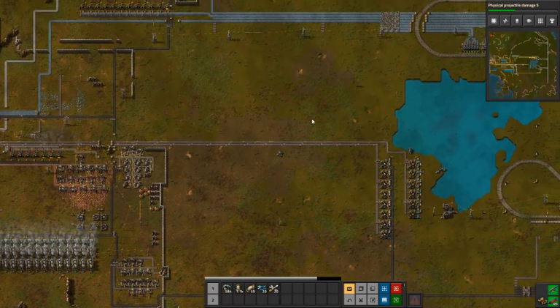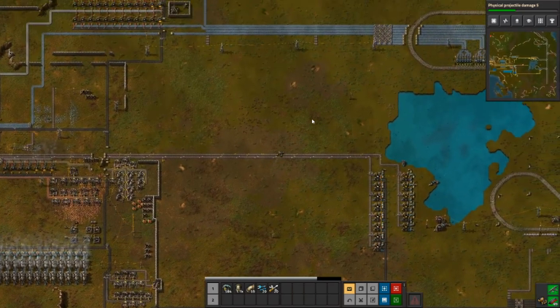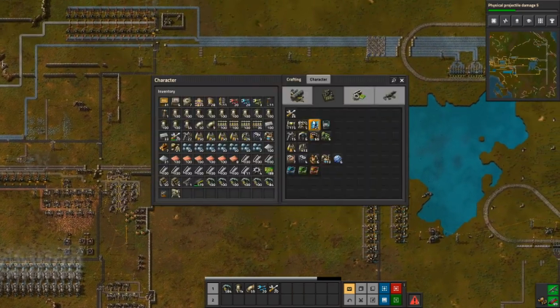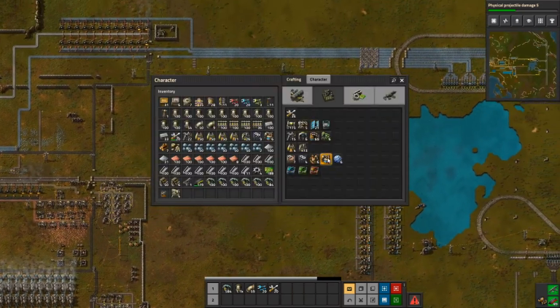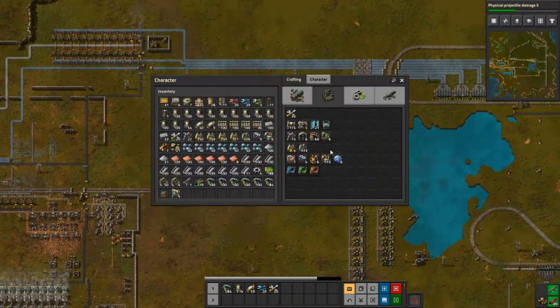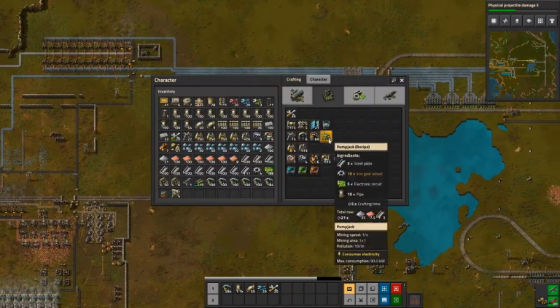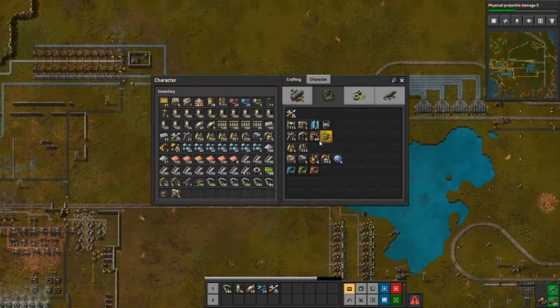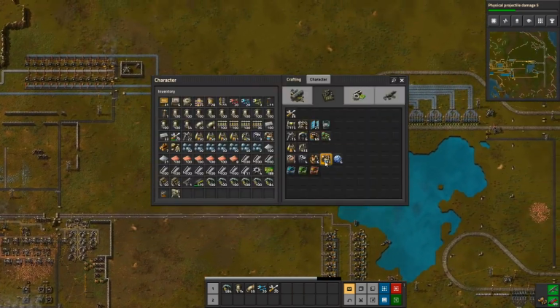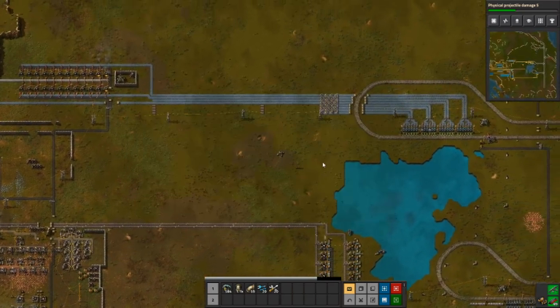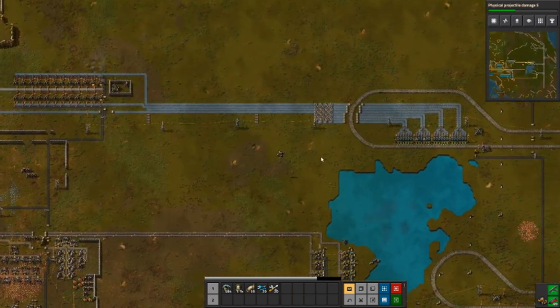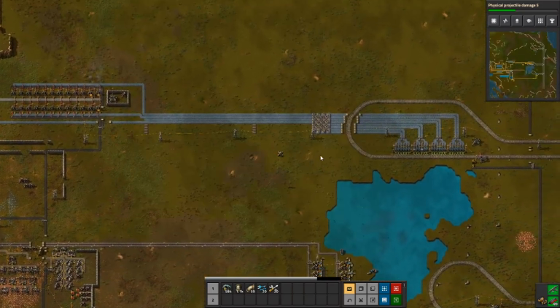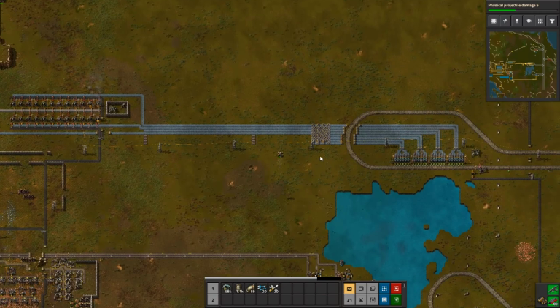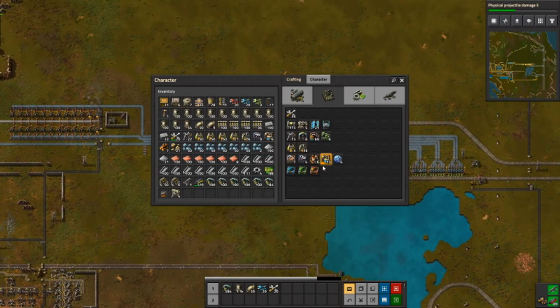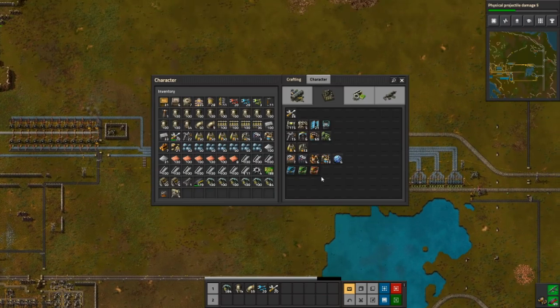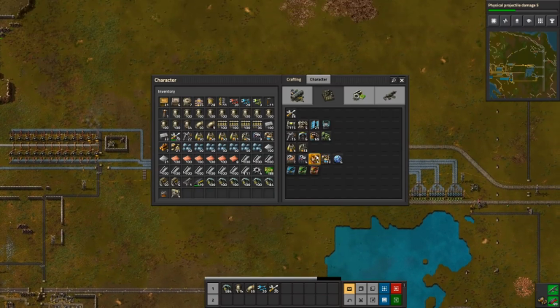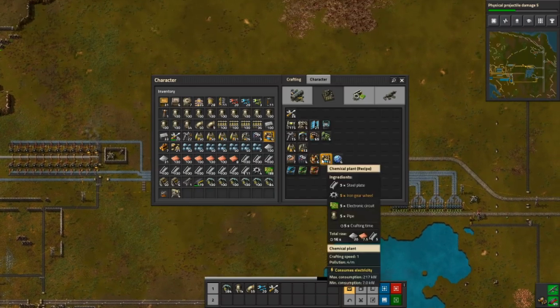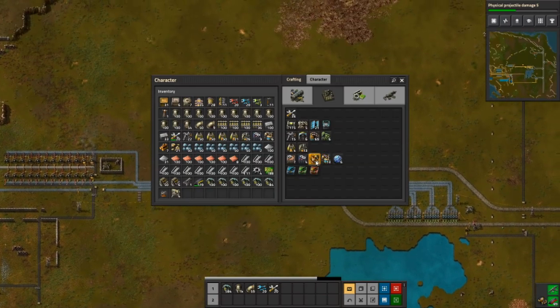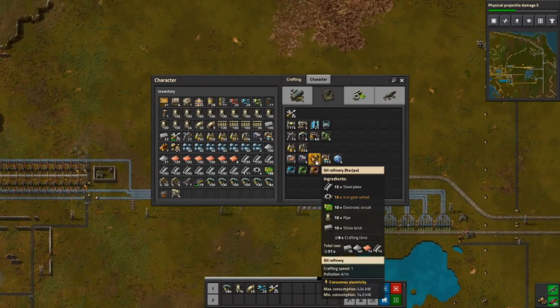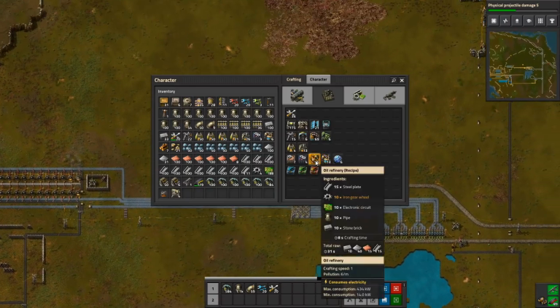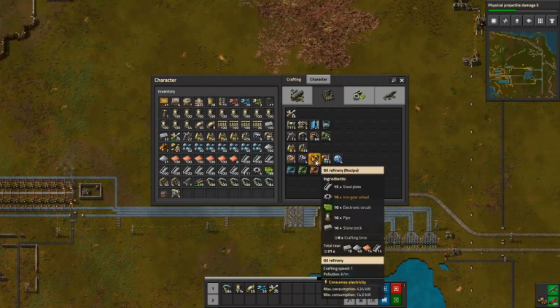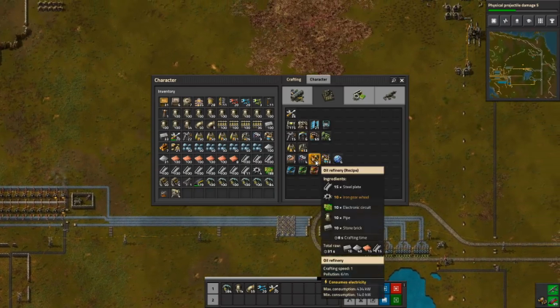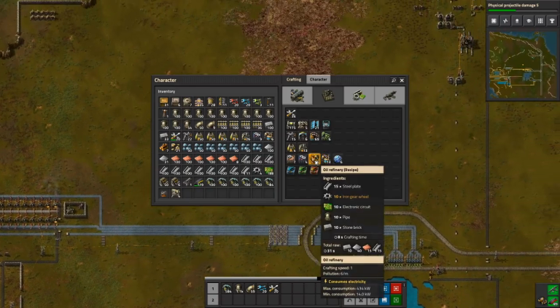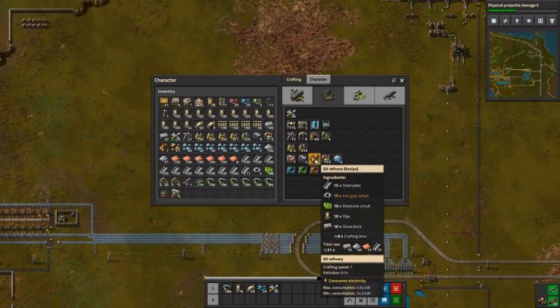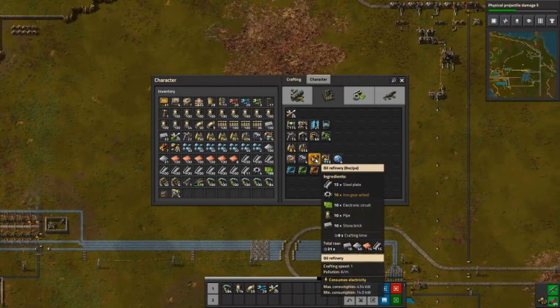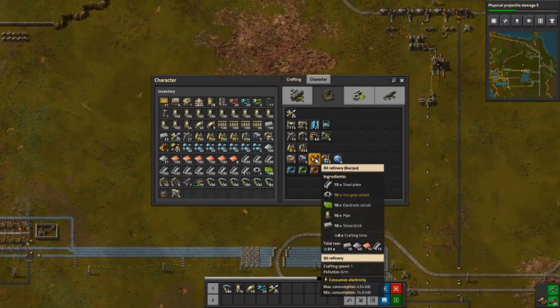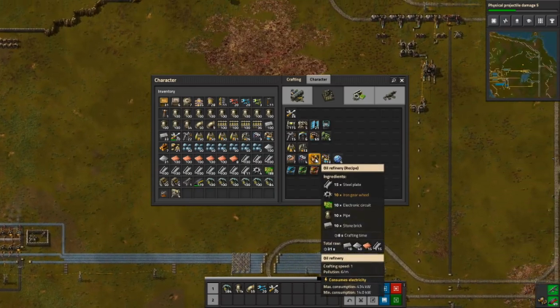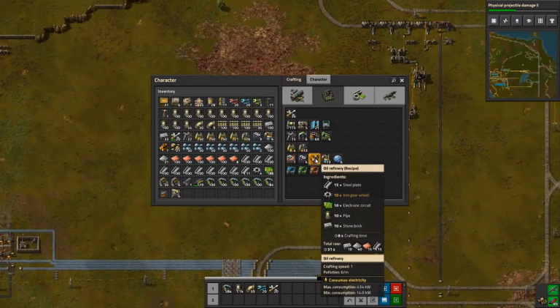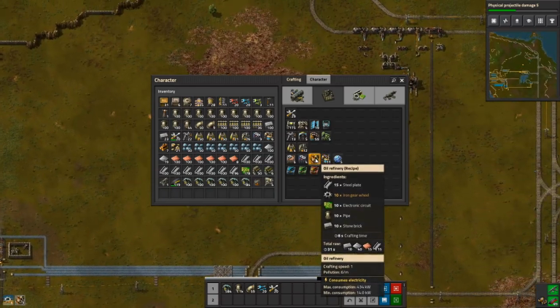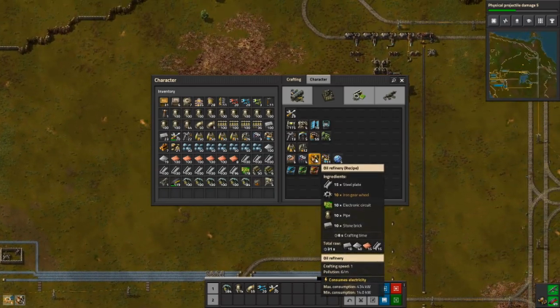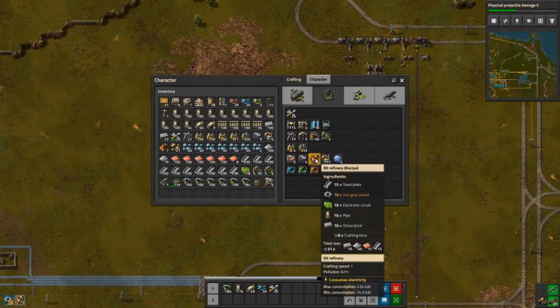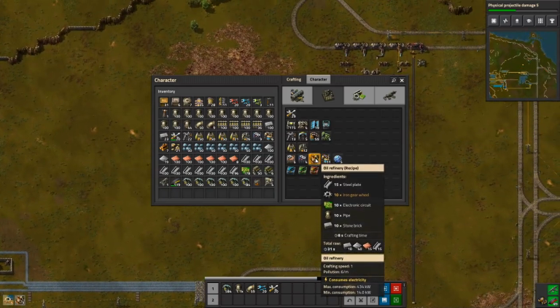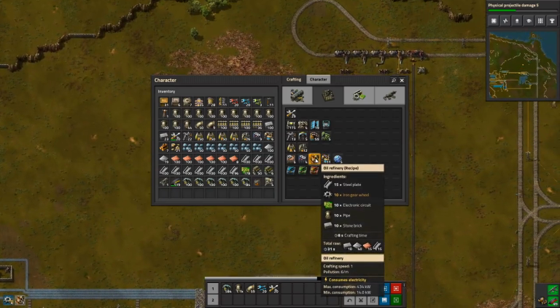Okay, now we can build boiler refineries. We need gear wheels.